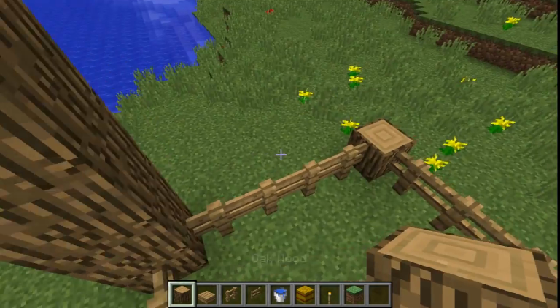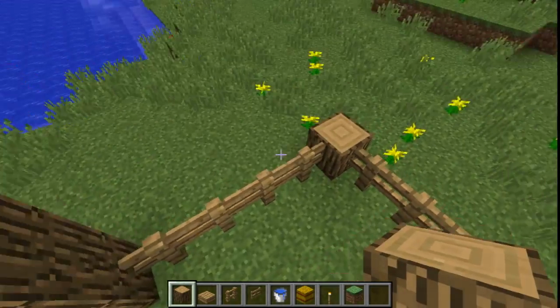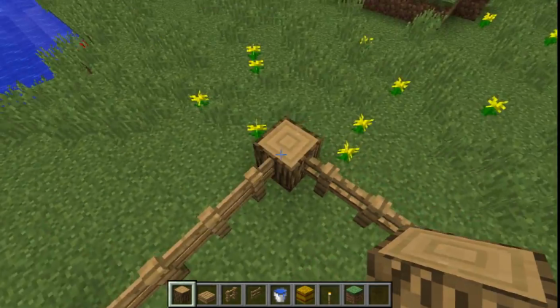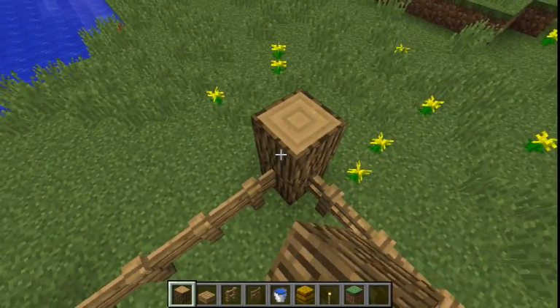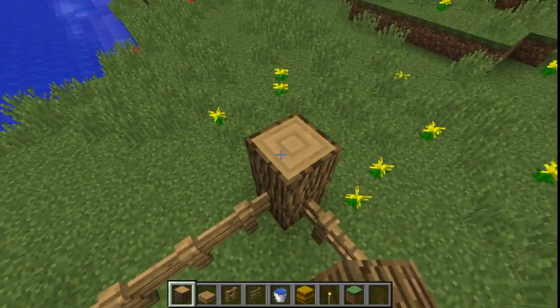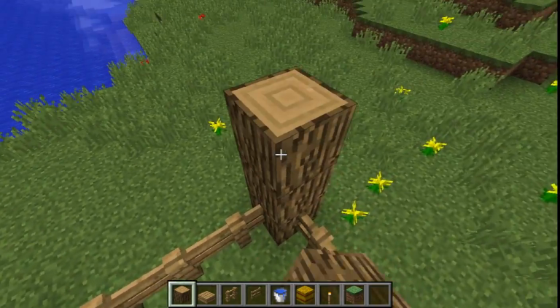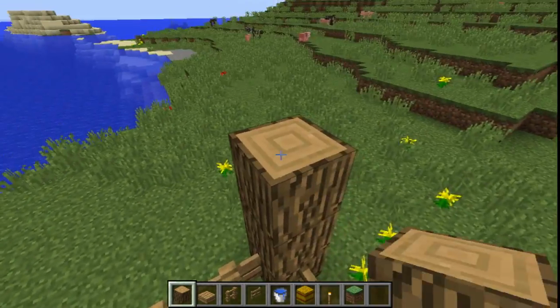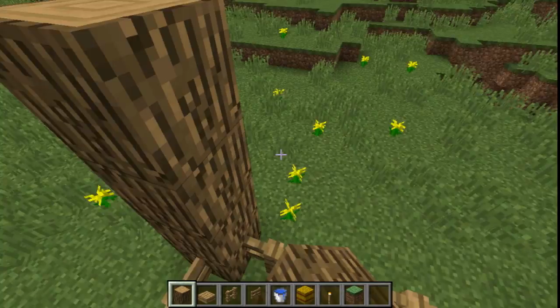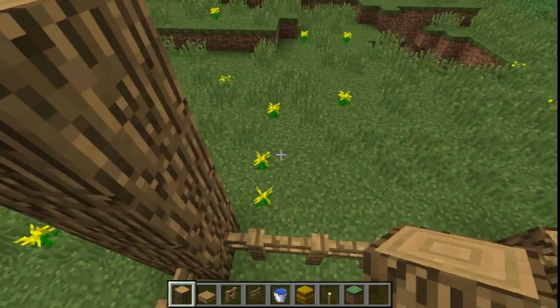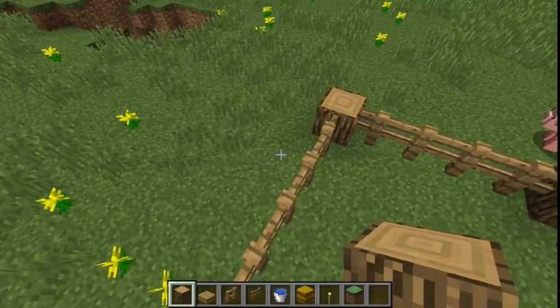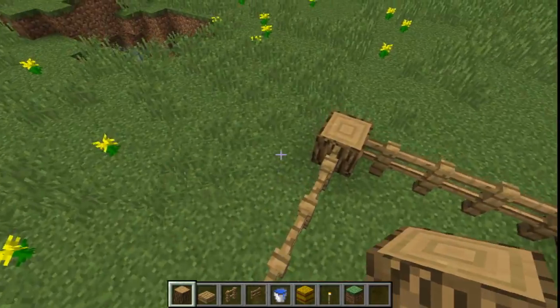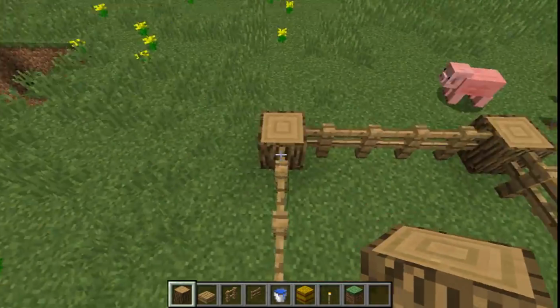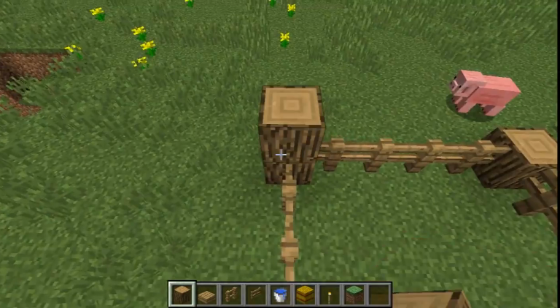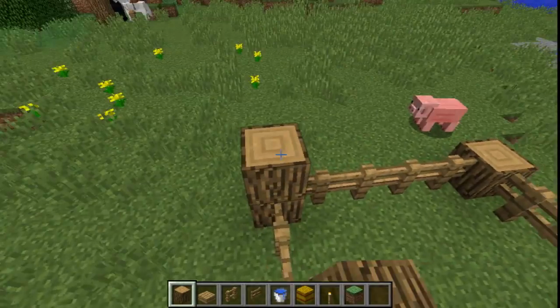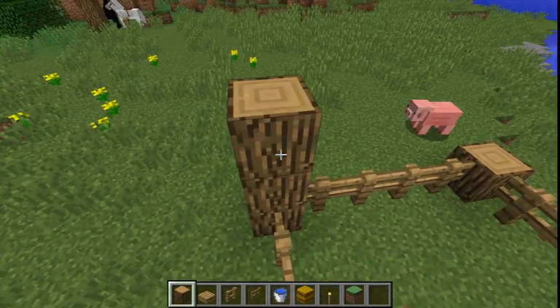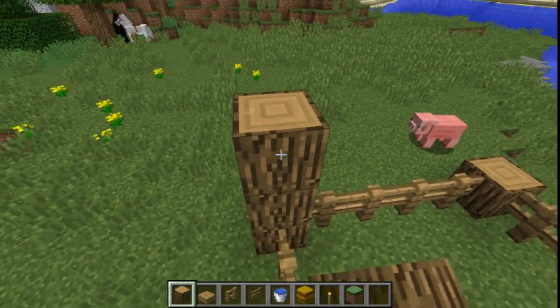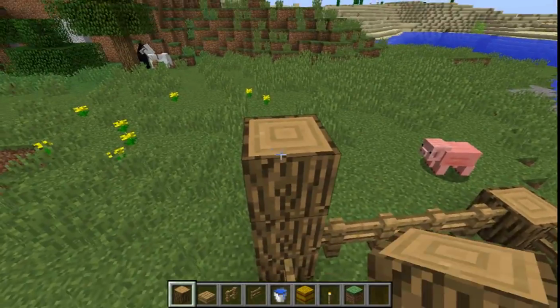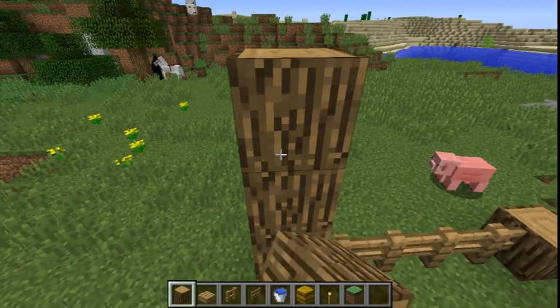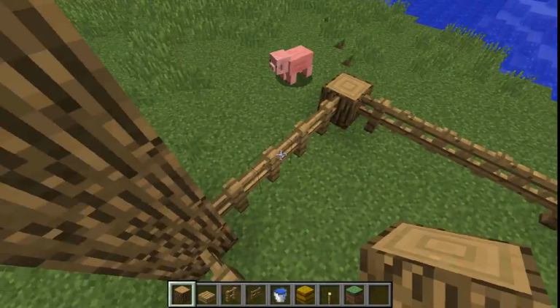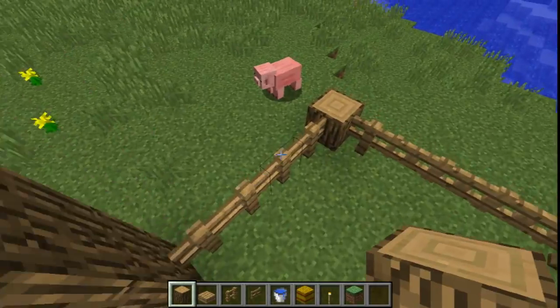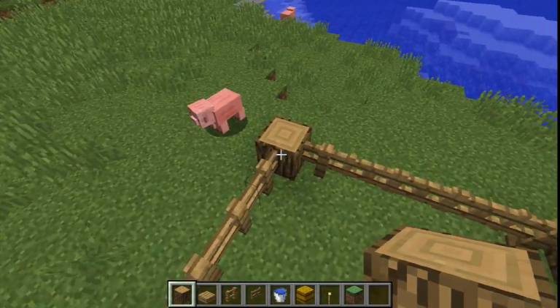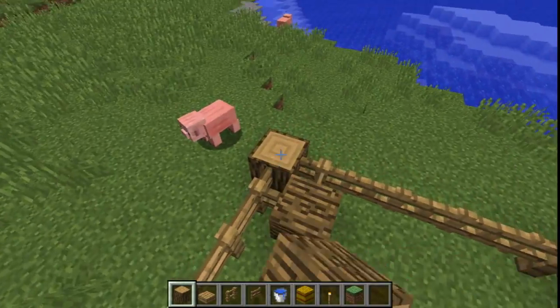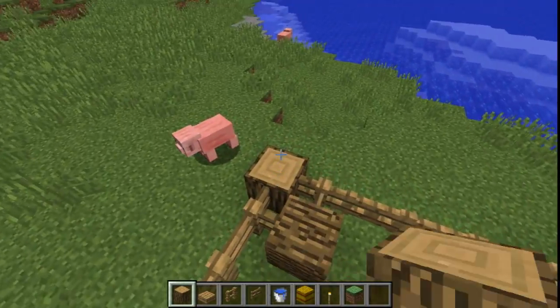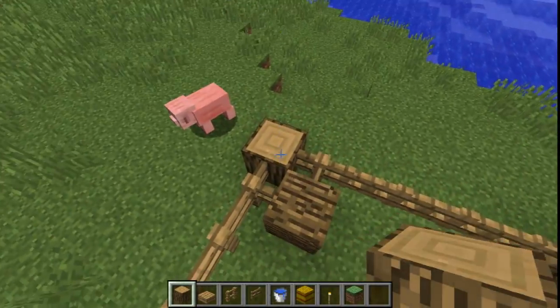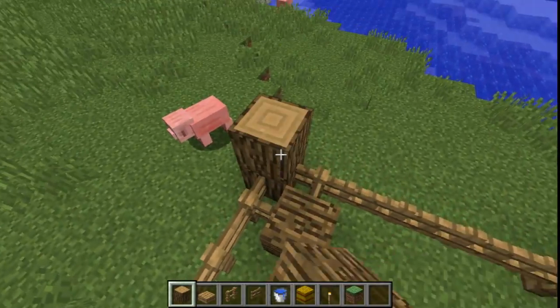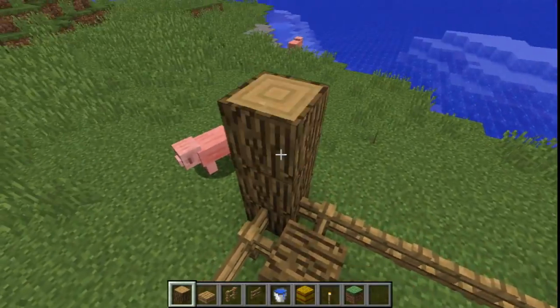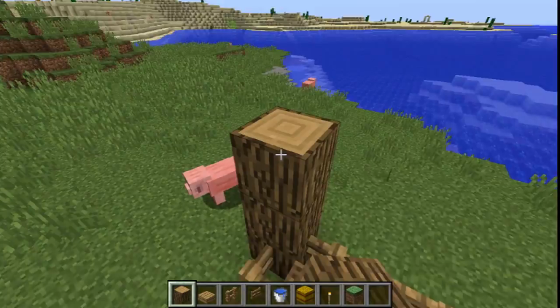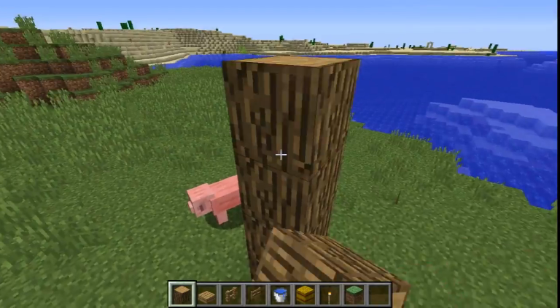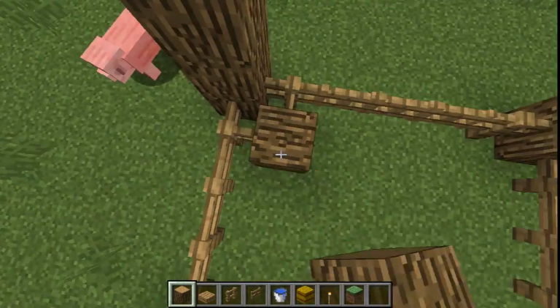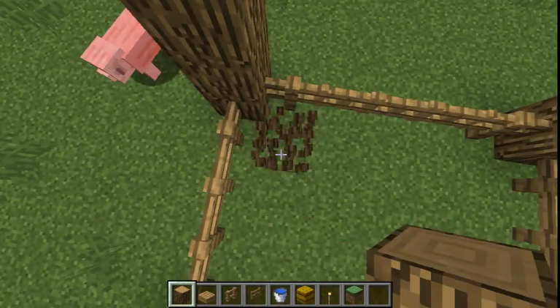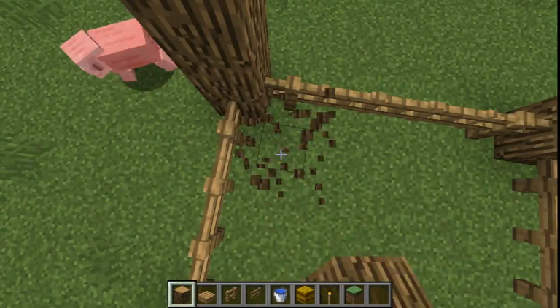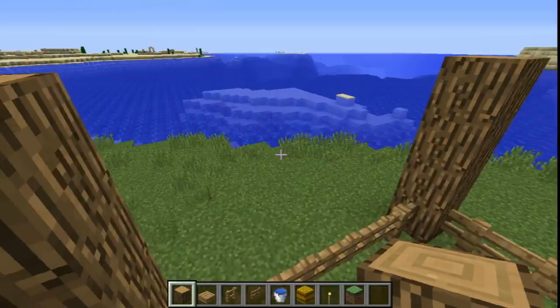Now add three more logs to each corner. You'll be creating the same layout of fences as we did earlier, but without the gates.